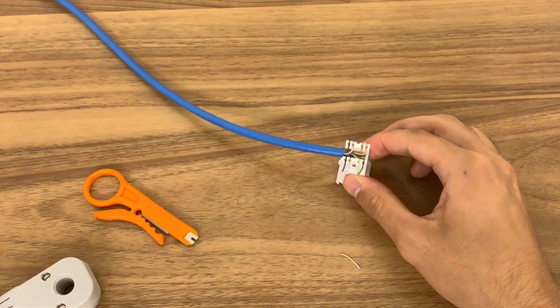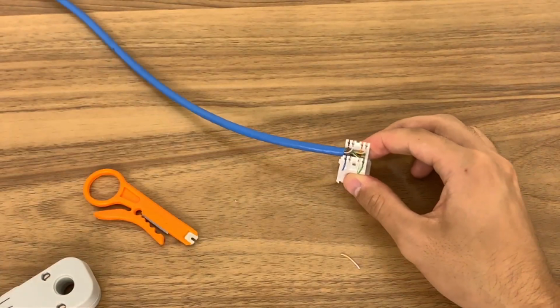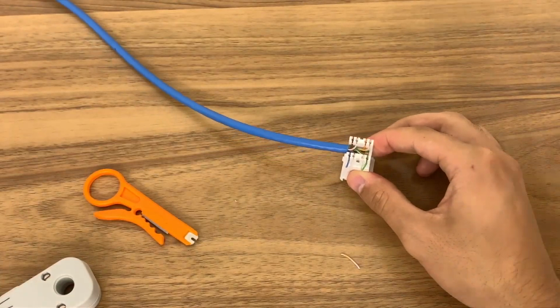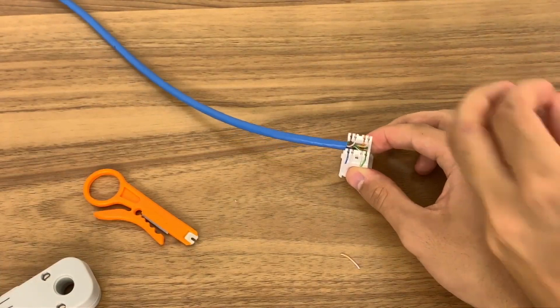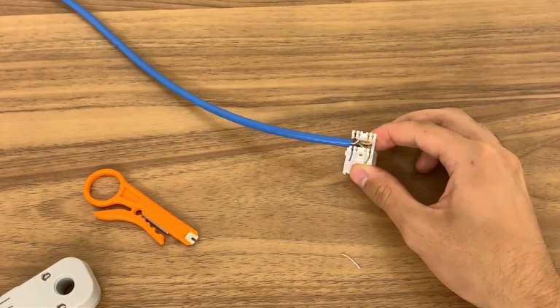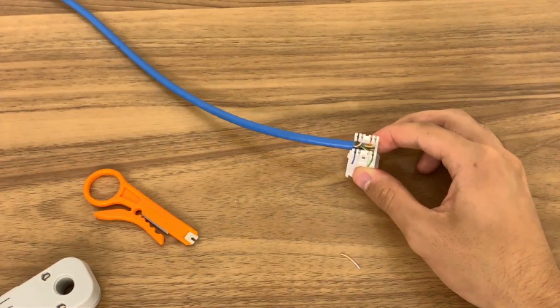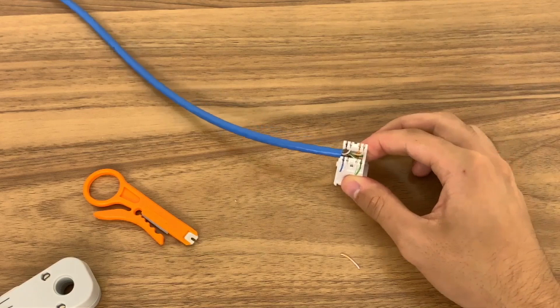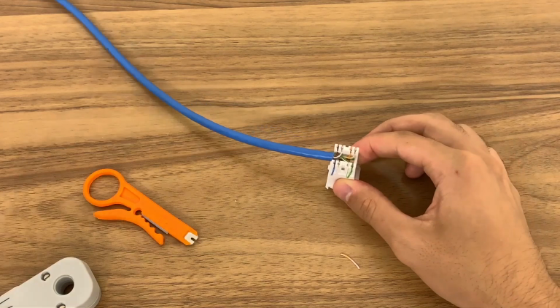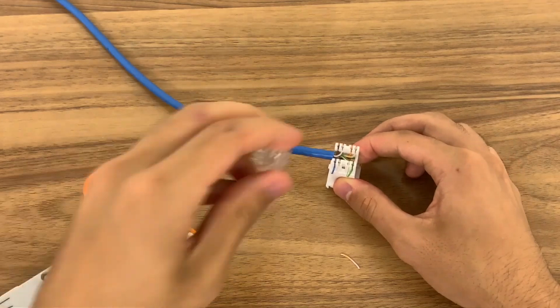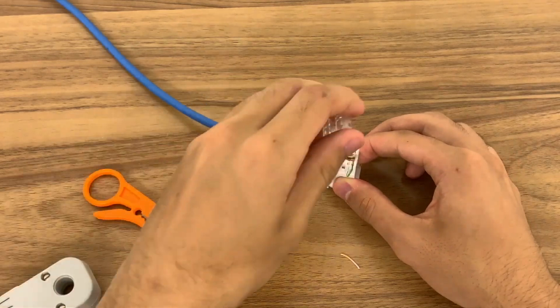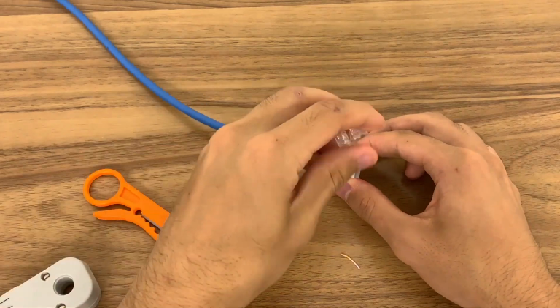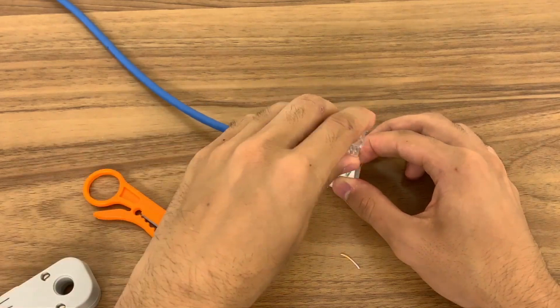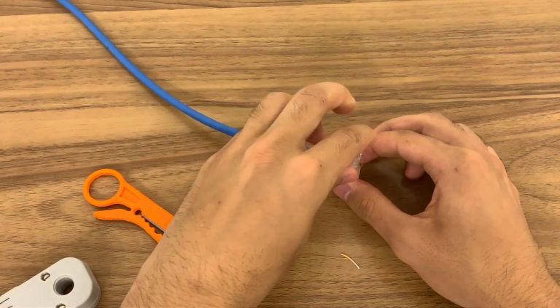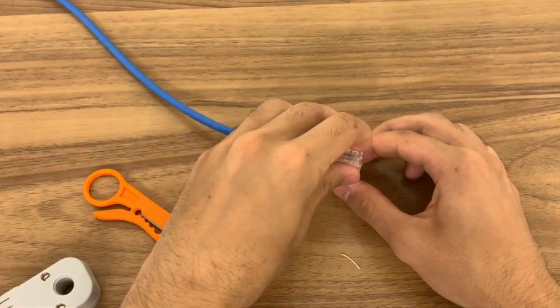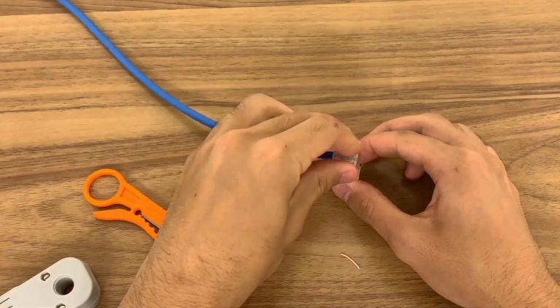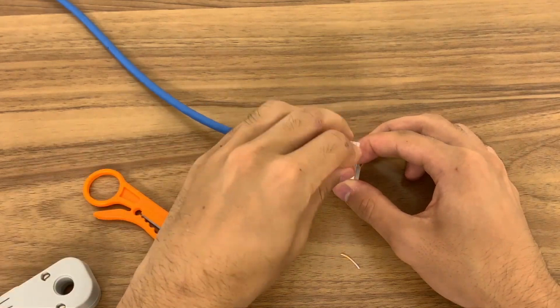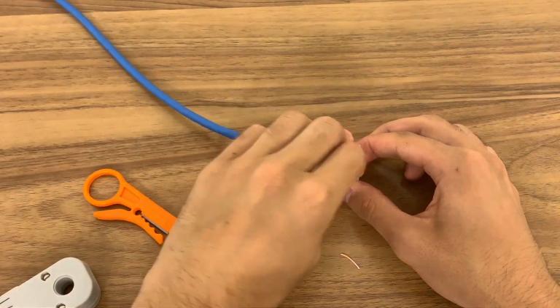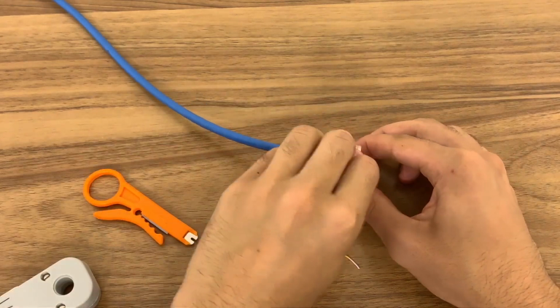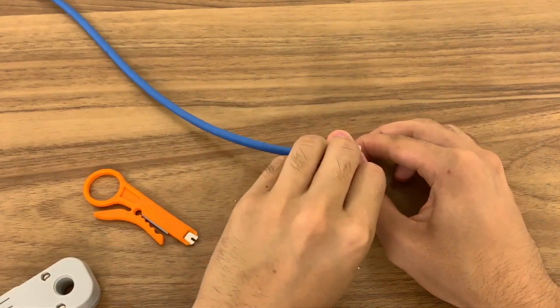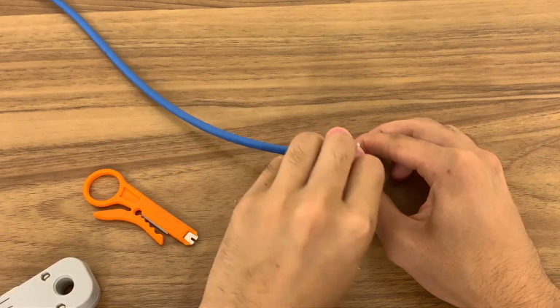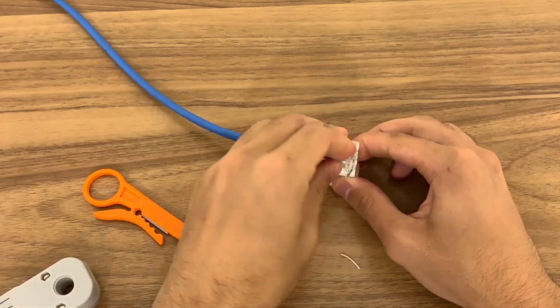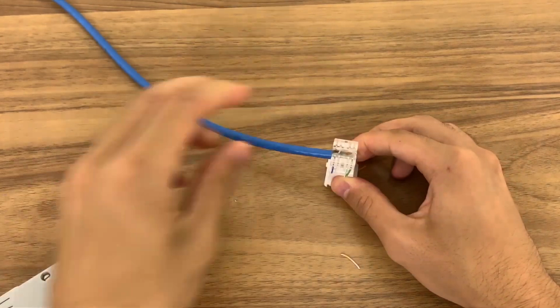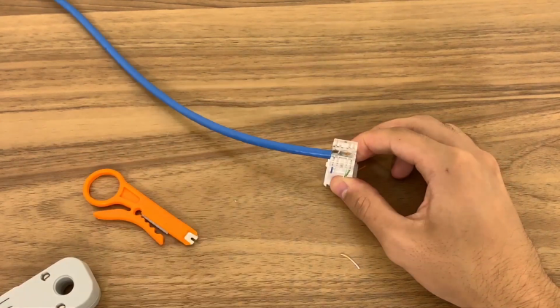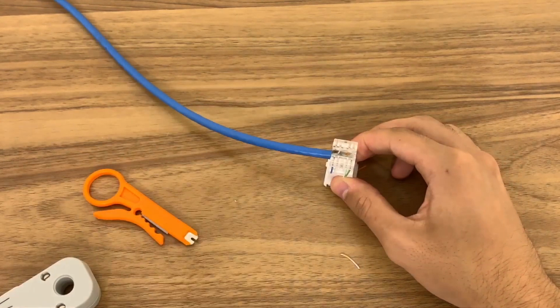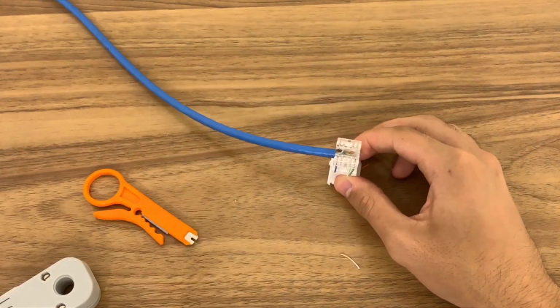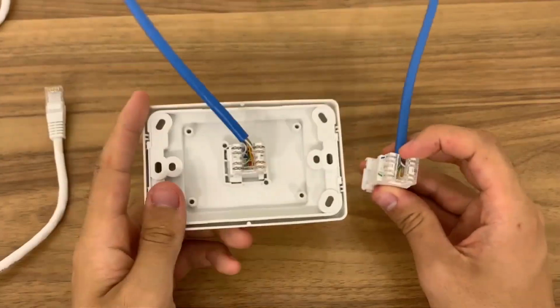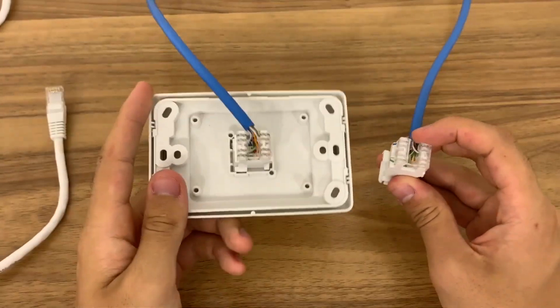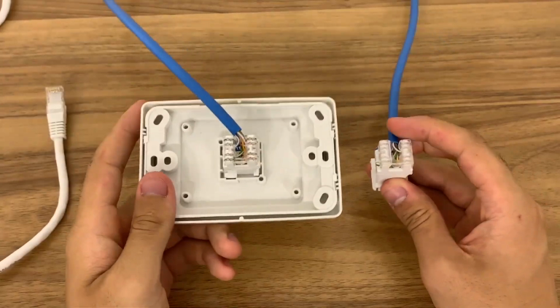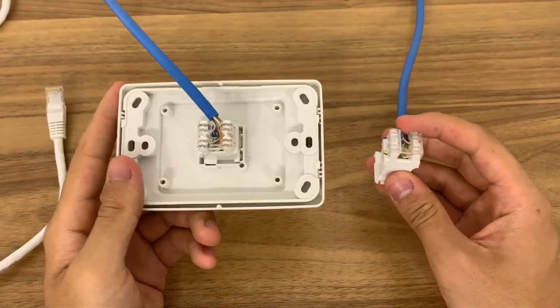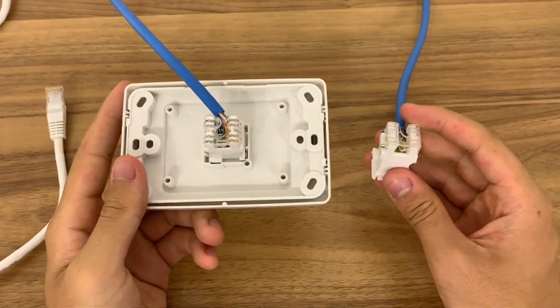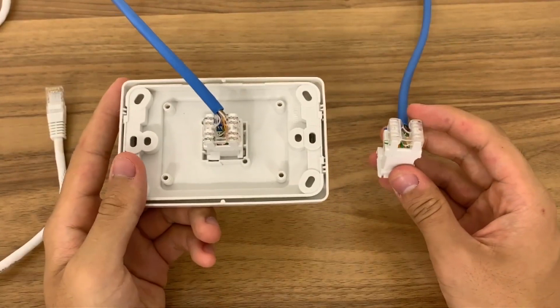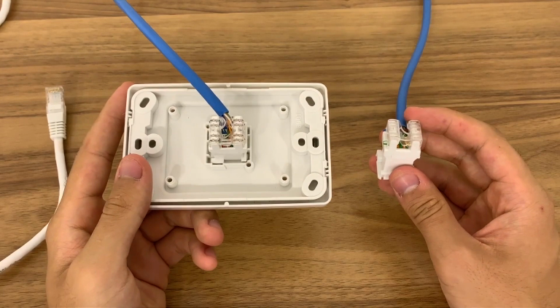Now clamp on the plastic cap and cover. Repeat this process for the other end of the cable.